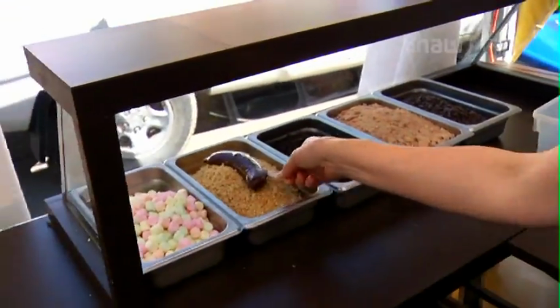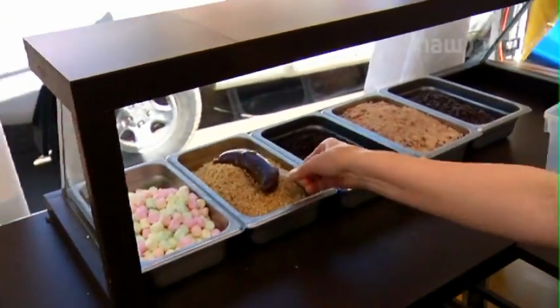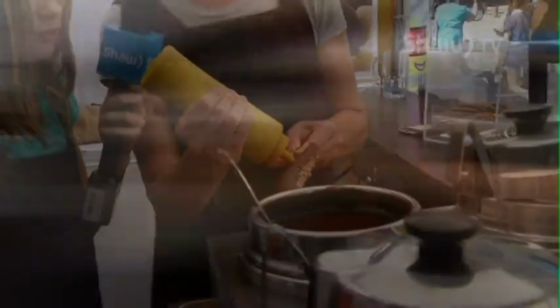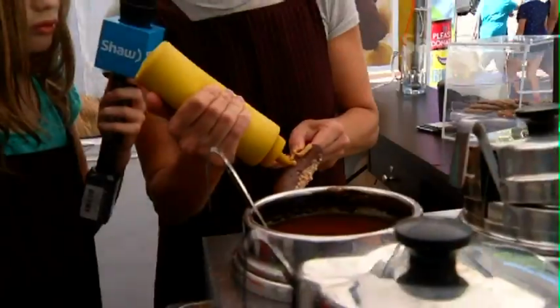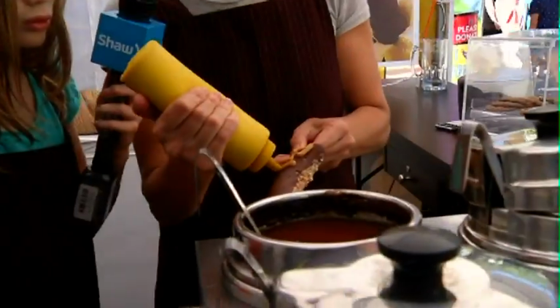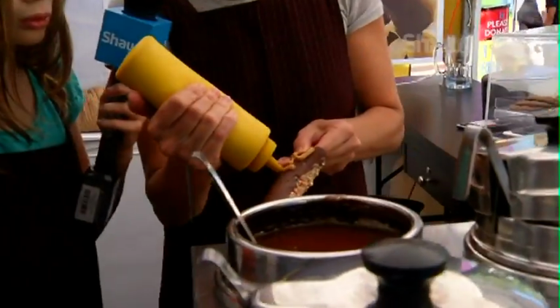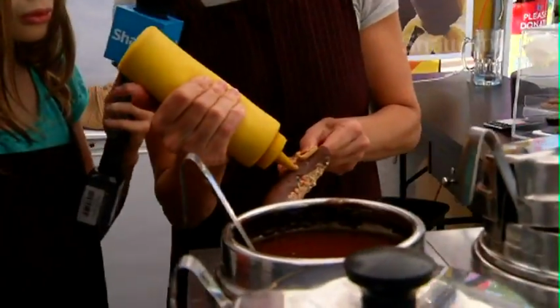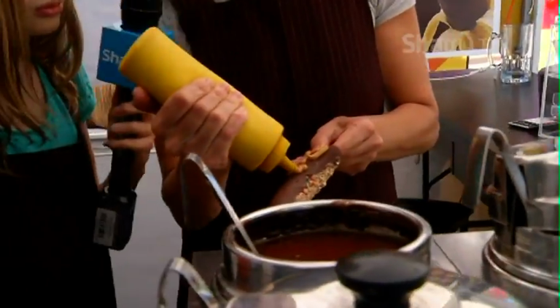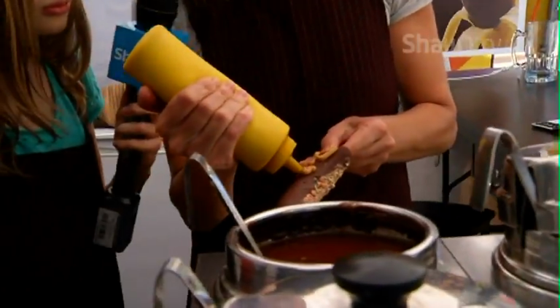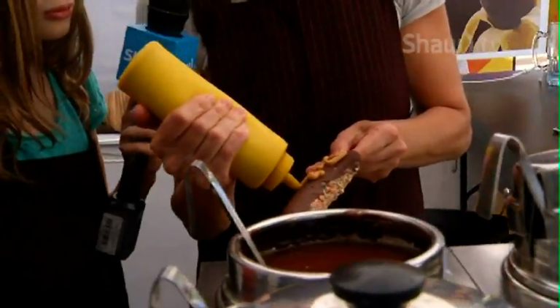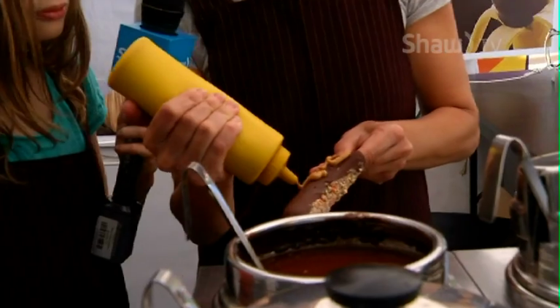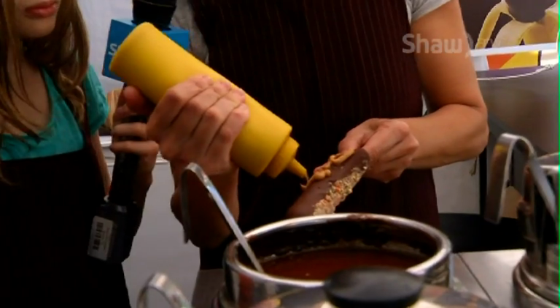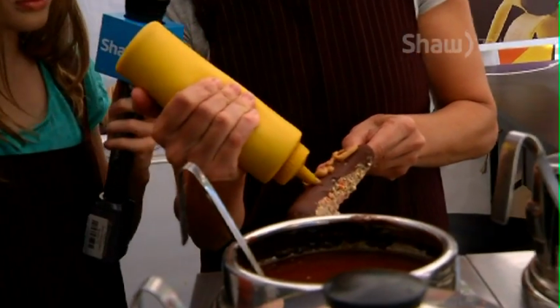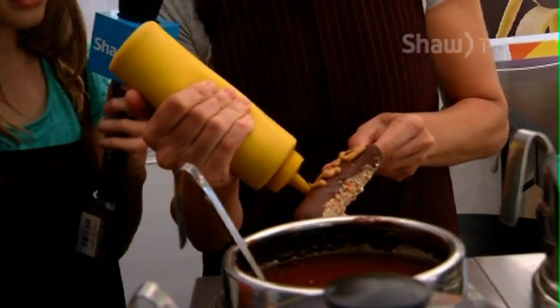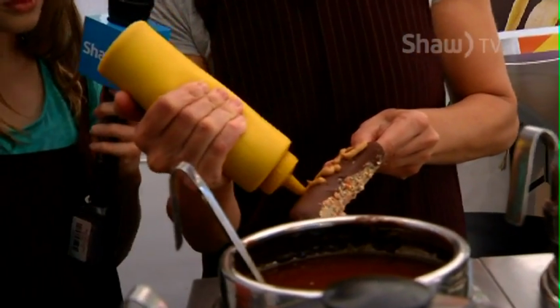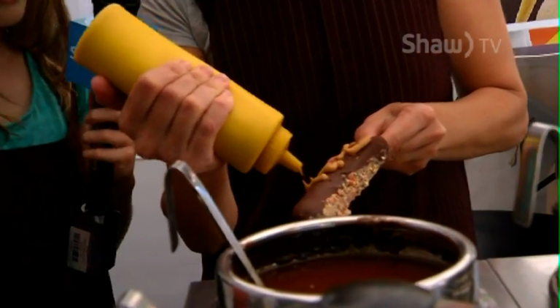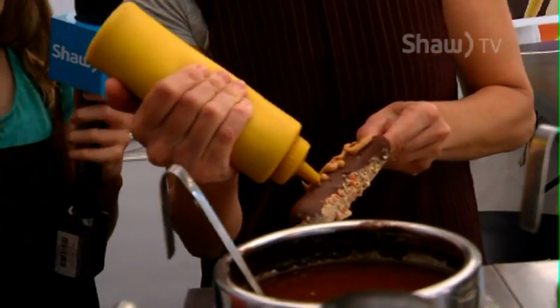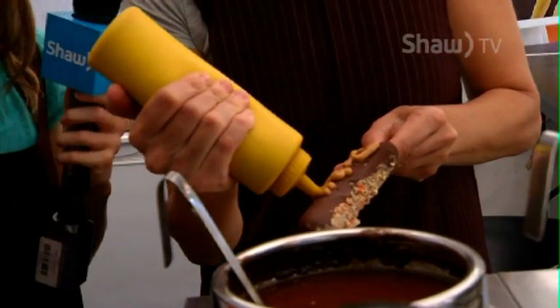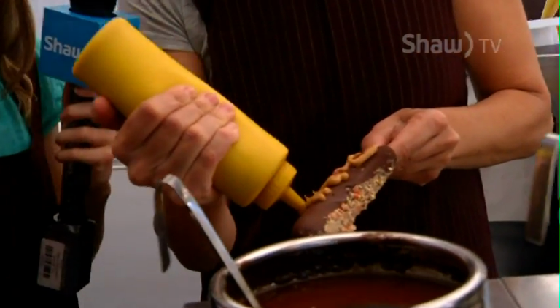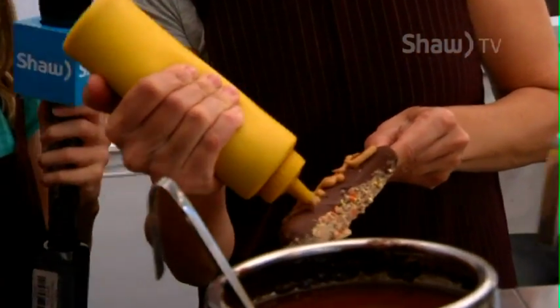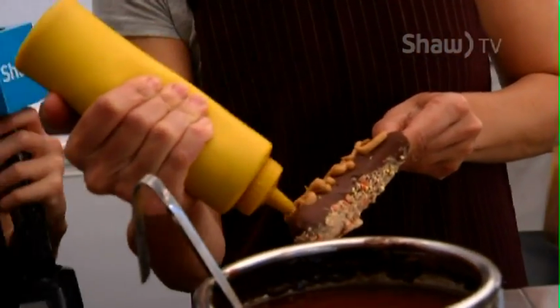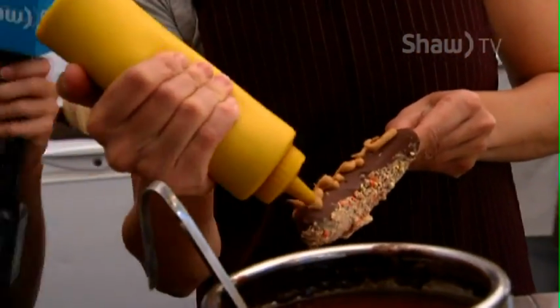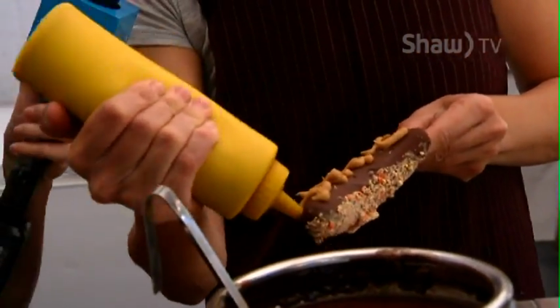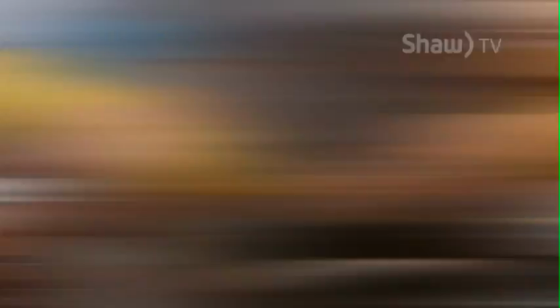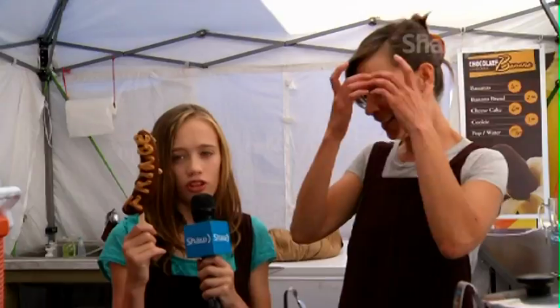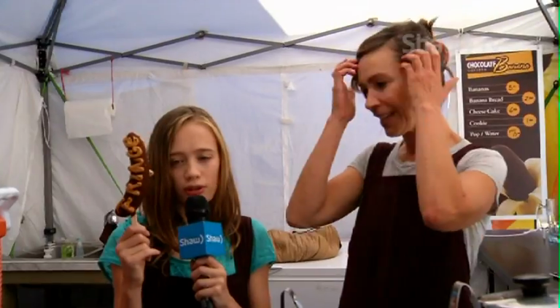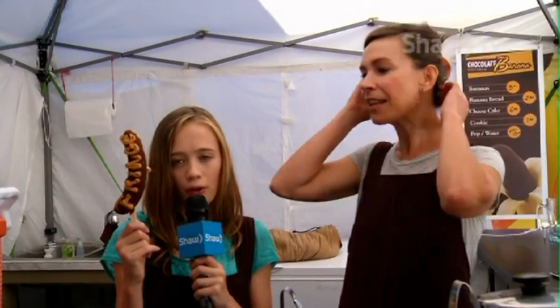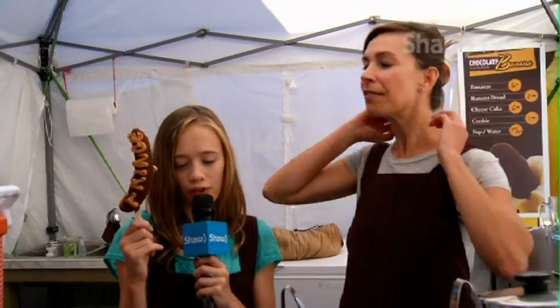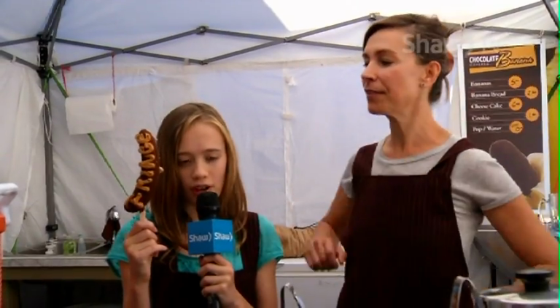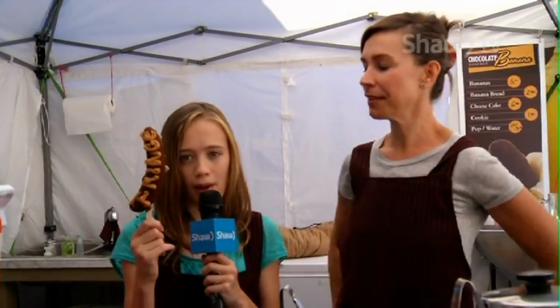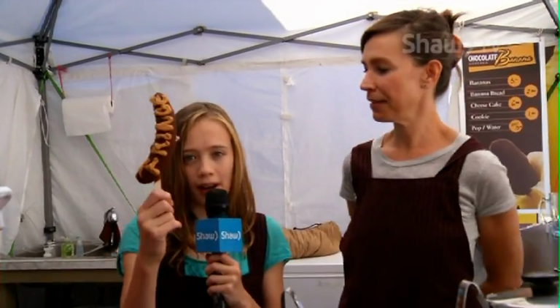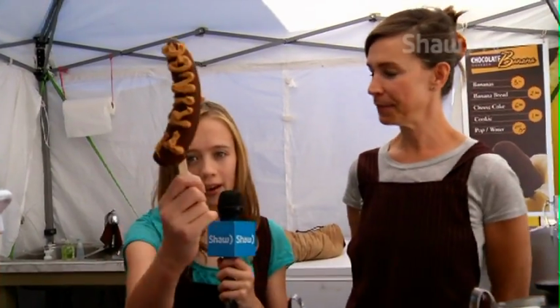We're gonna do the other side with peanut butter. She wrote 'fringe' on my banana.